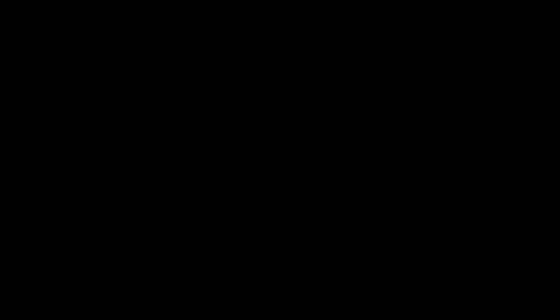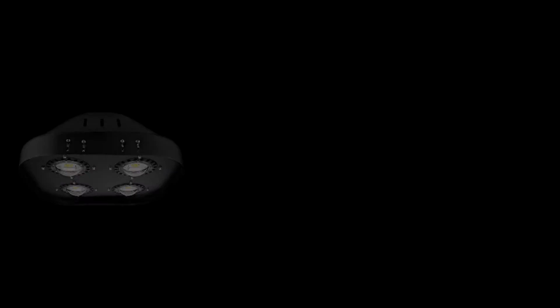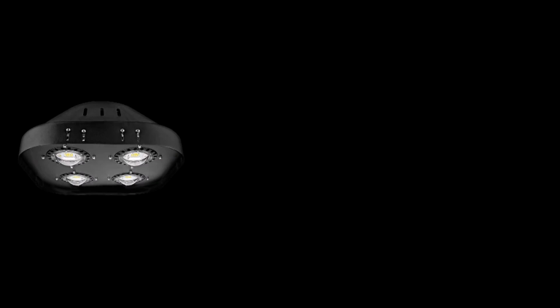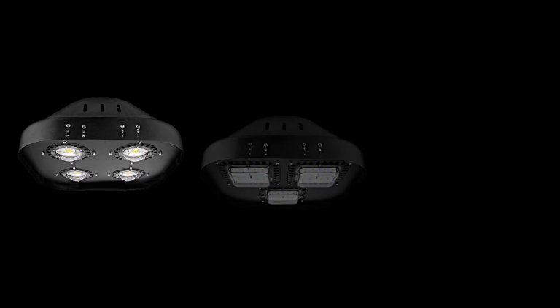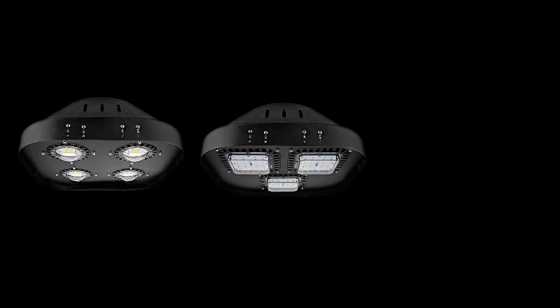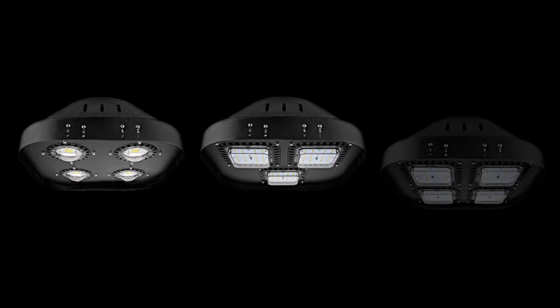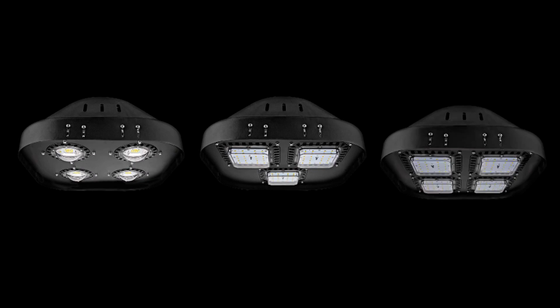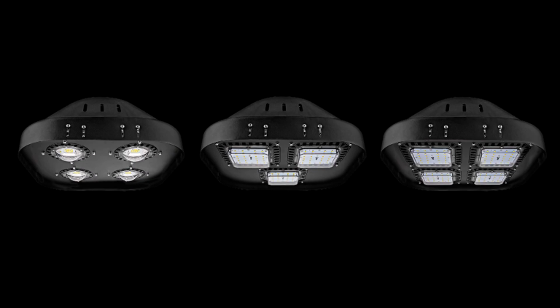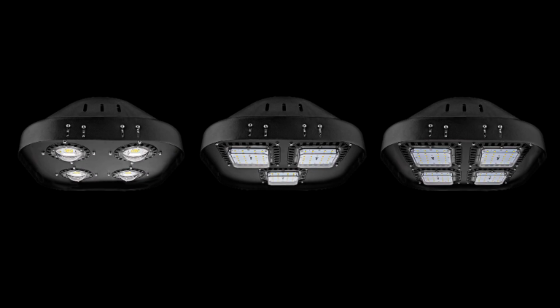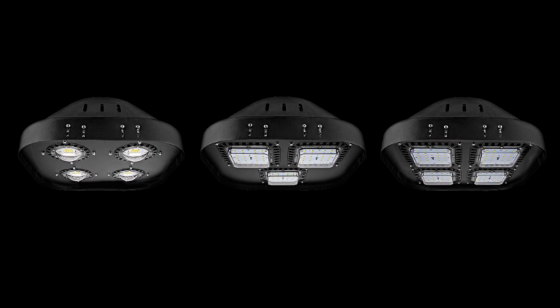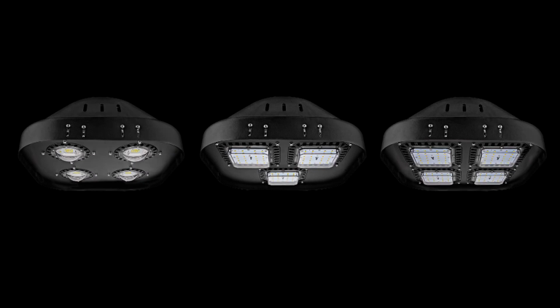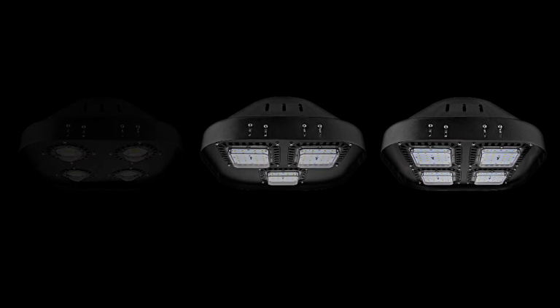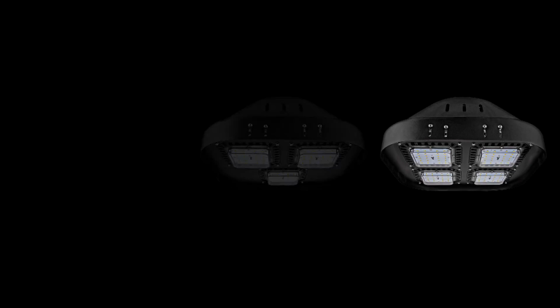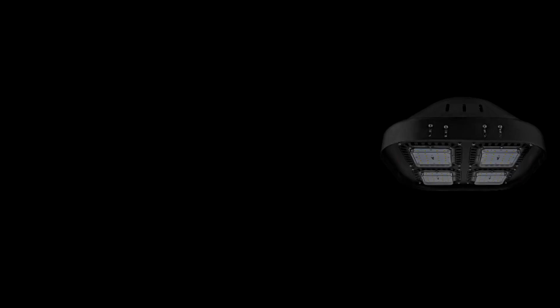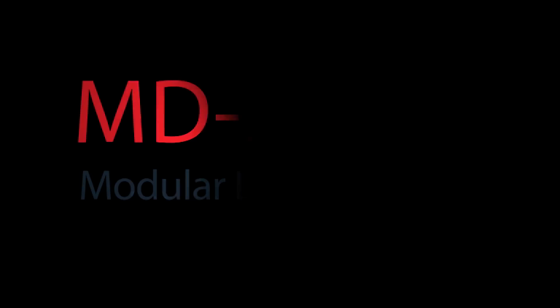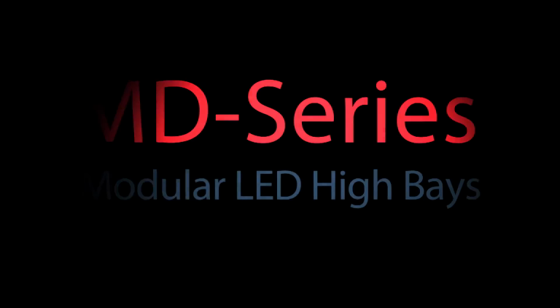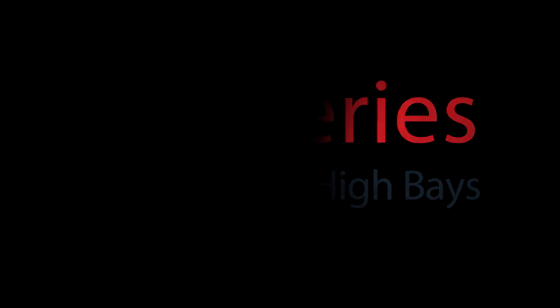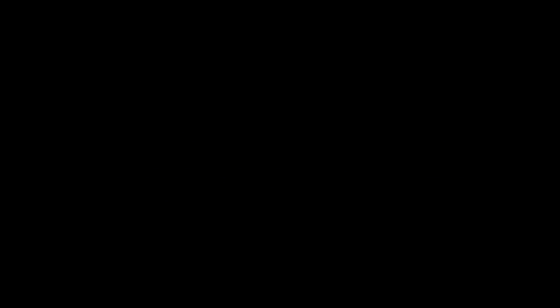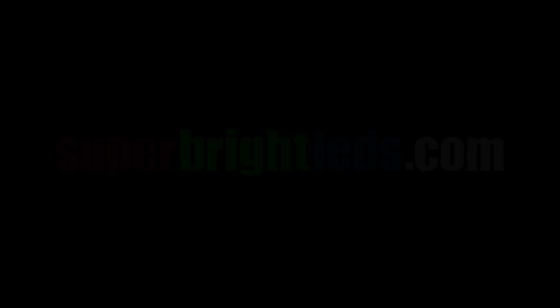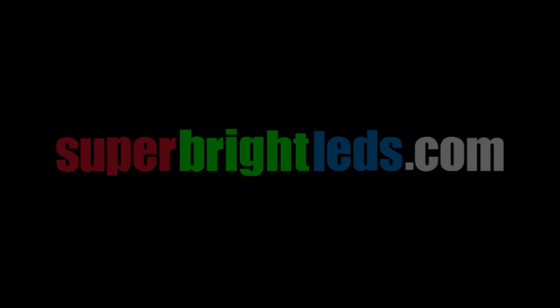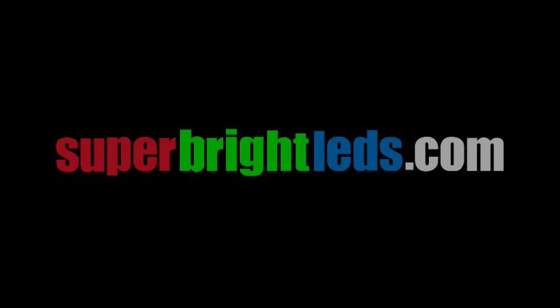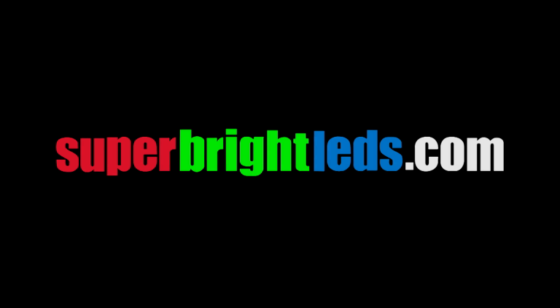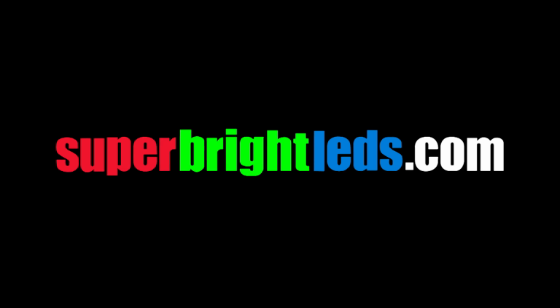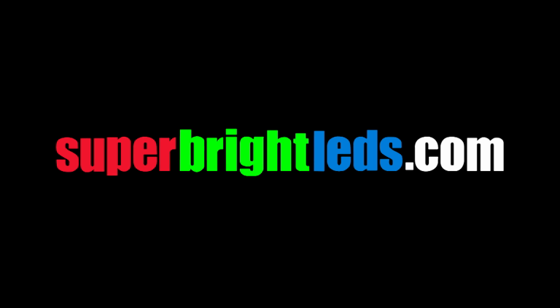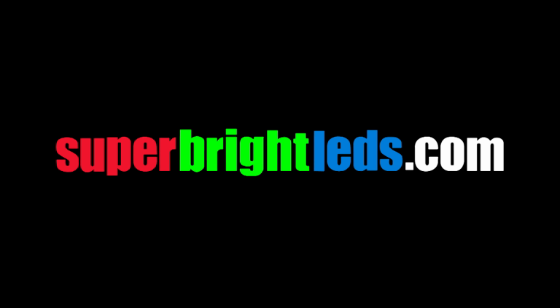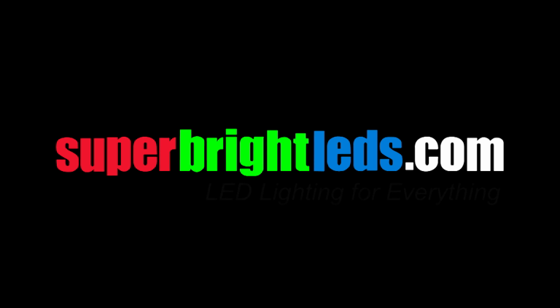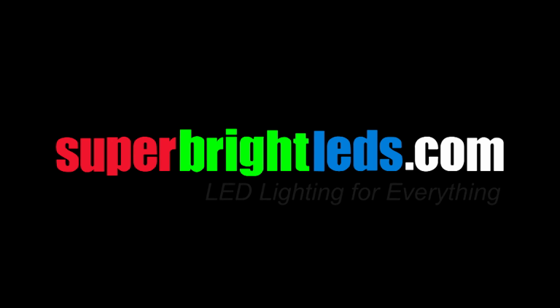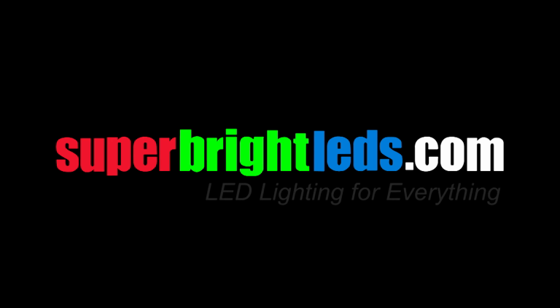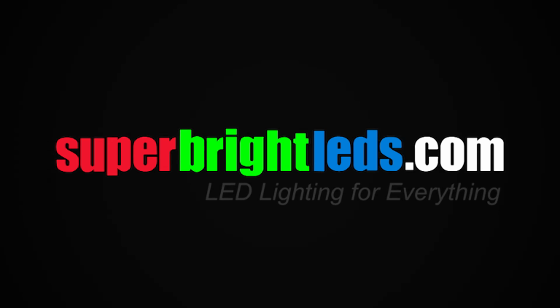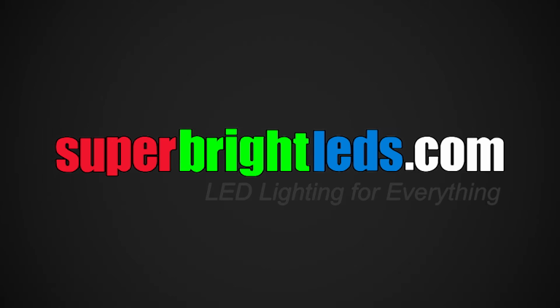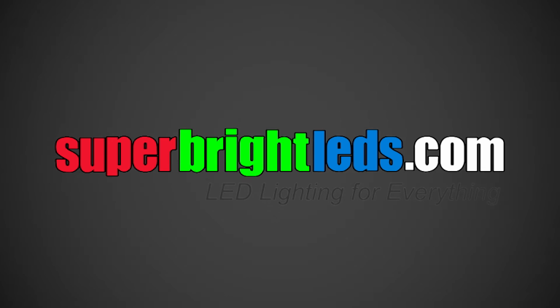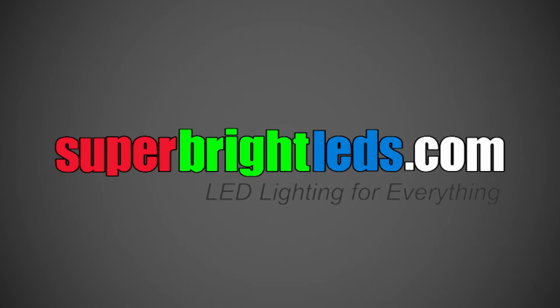Modular LED High Bay Lights MD Series from SuperBrightLEDs.com.